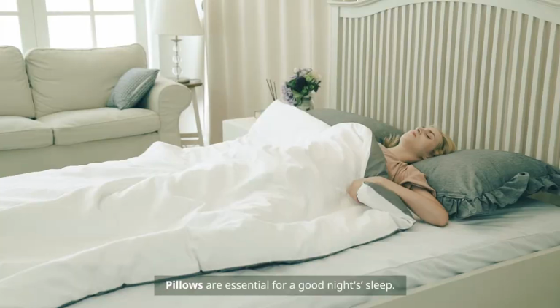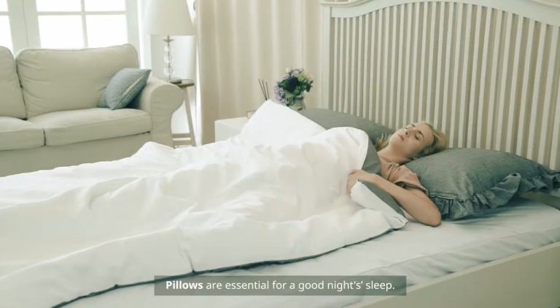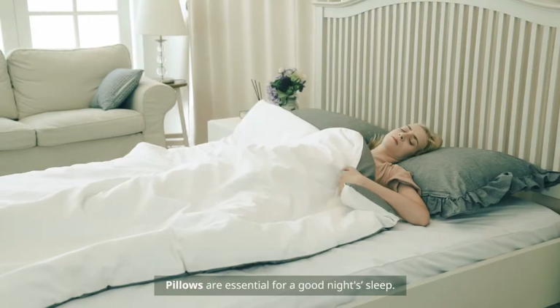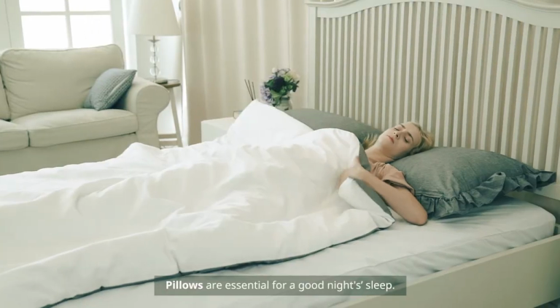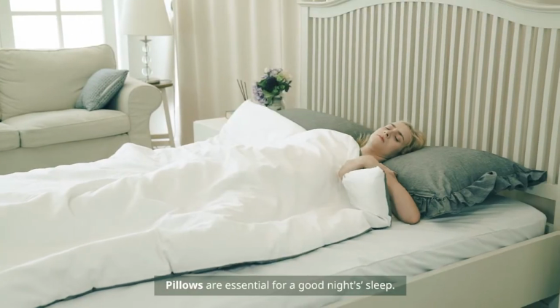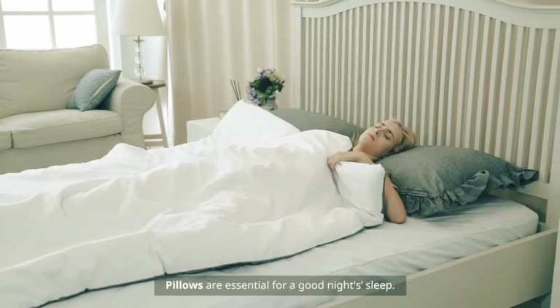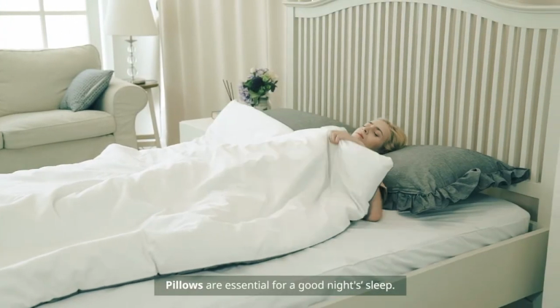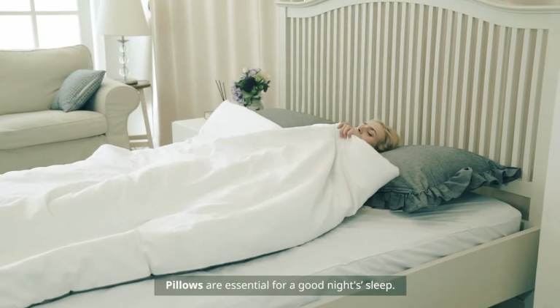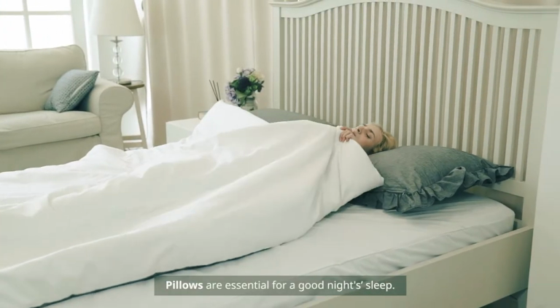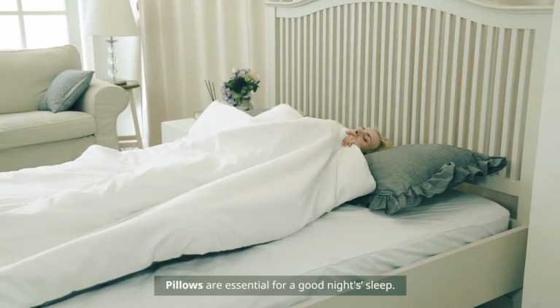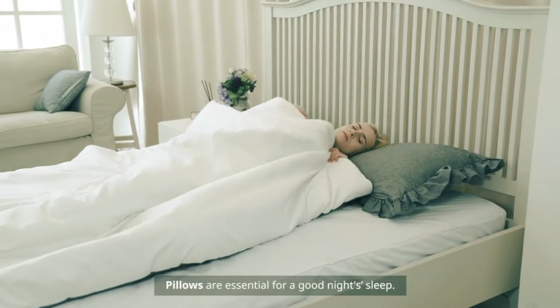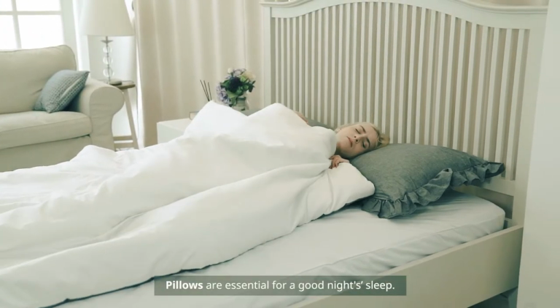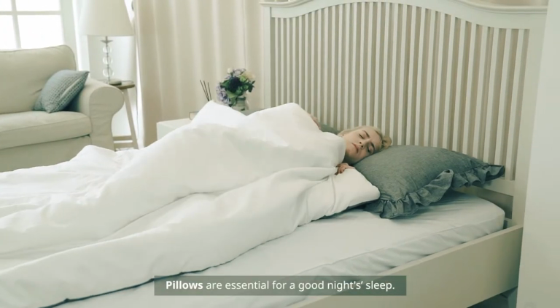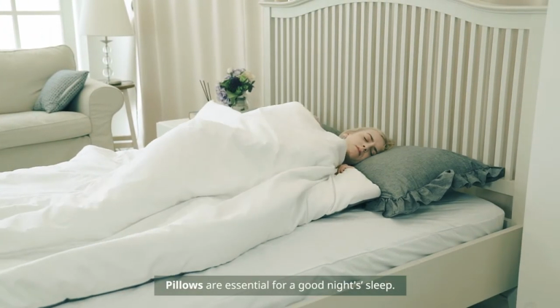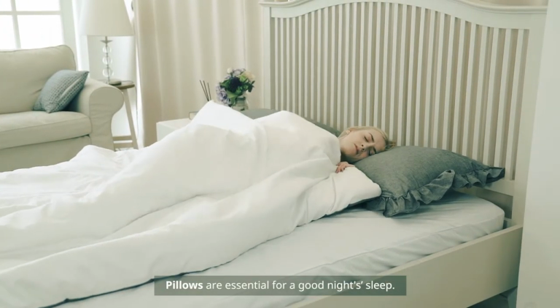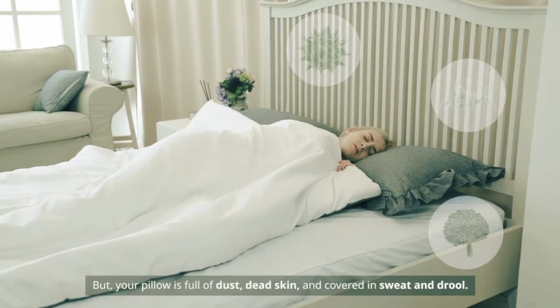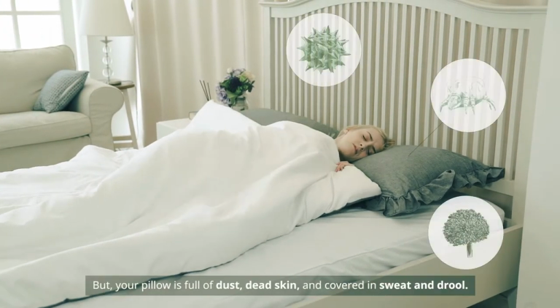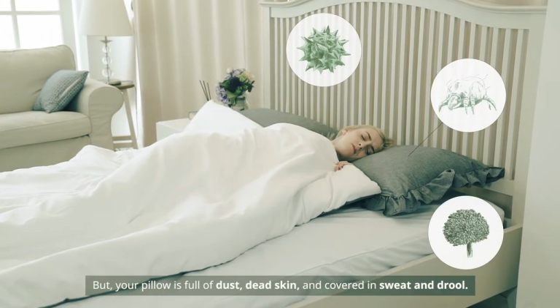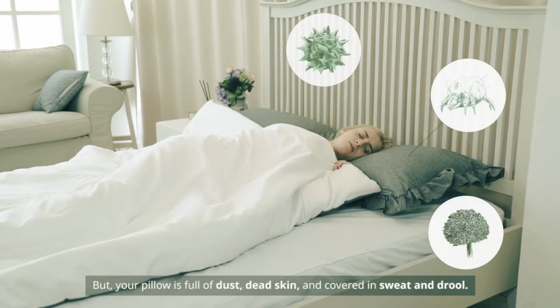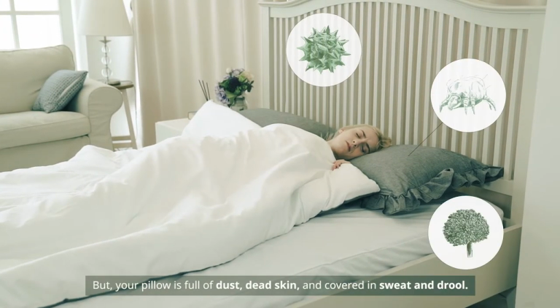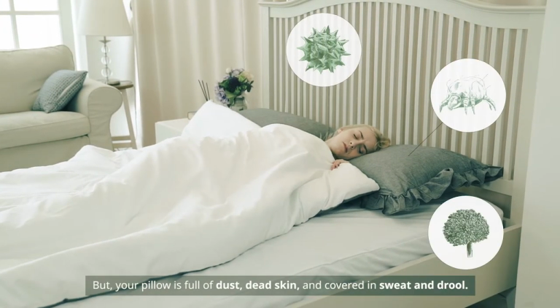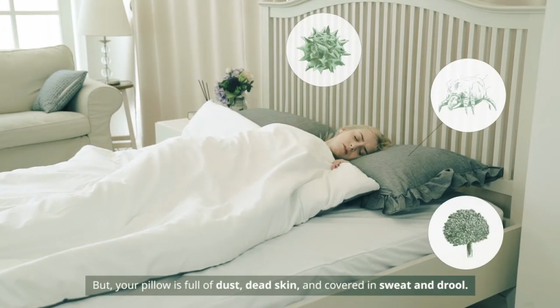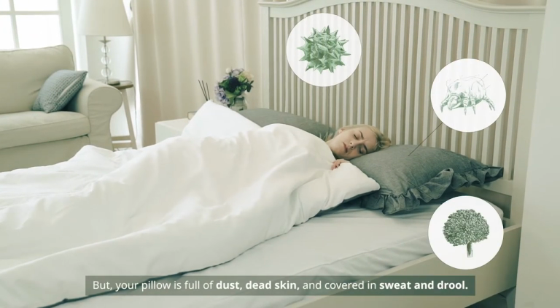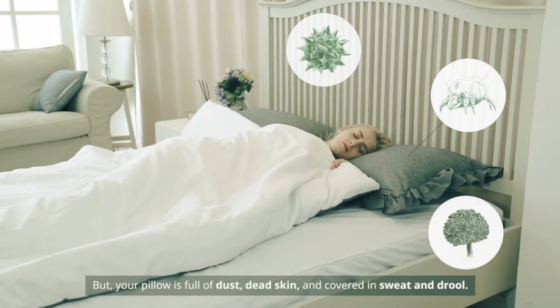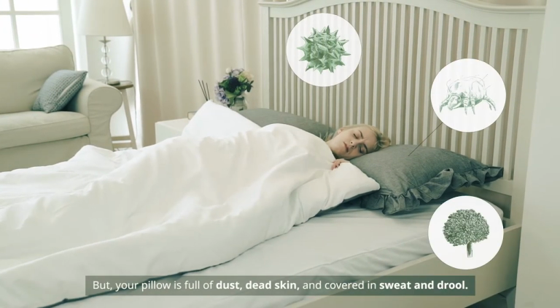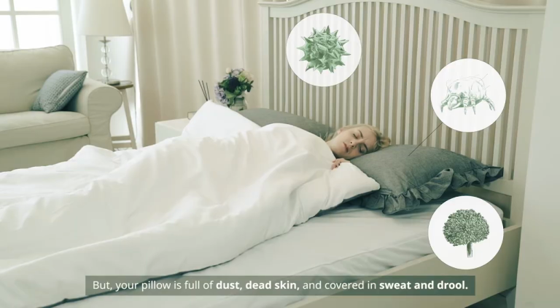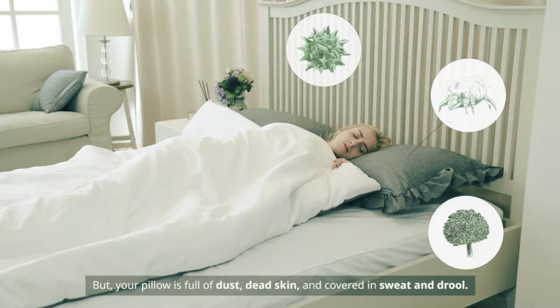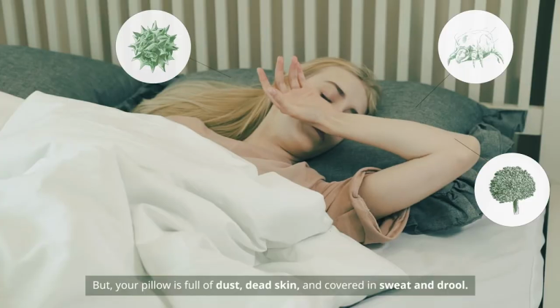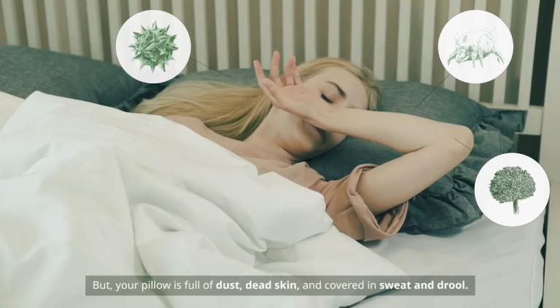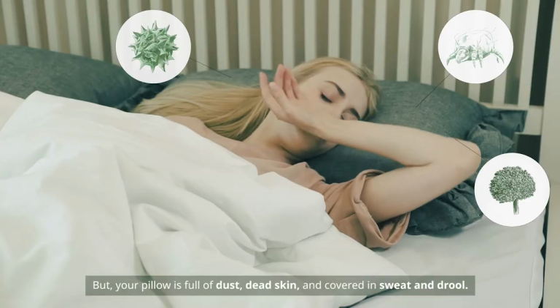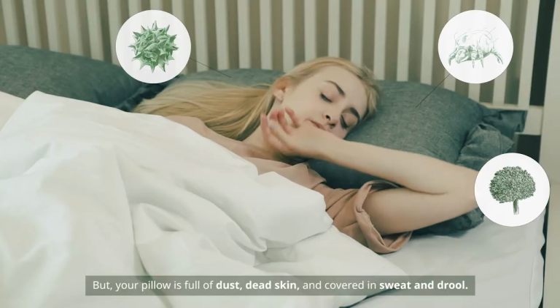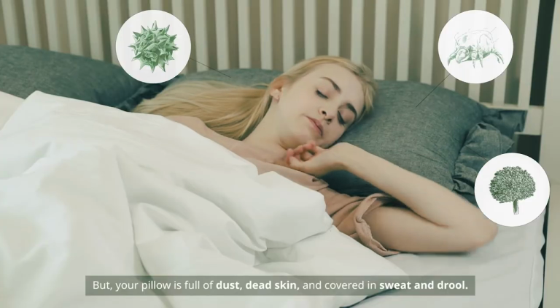Pillows are essential for a good night's sleep. But your pillow is full of dust, dead skin, and covered in sweat and drool.